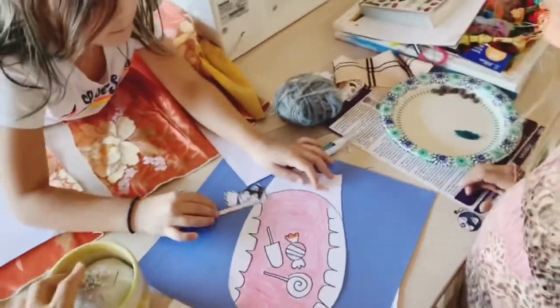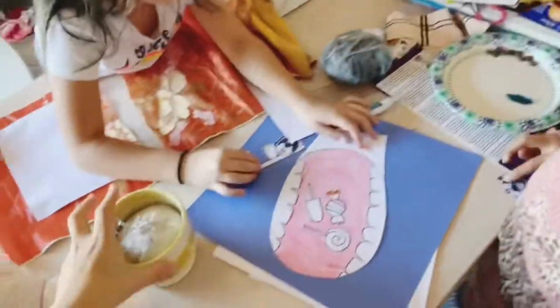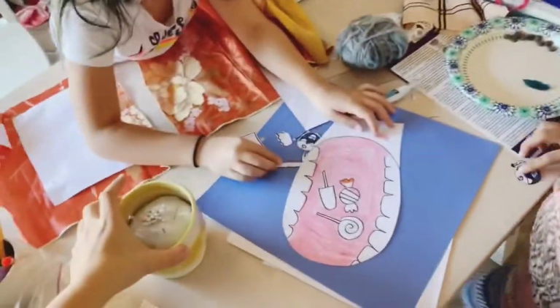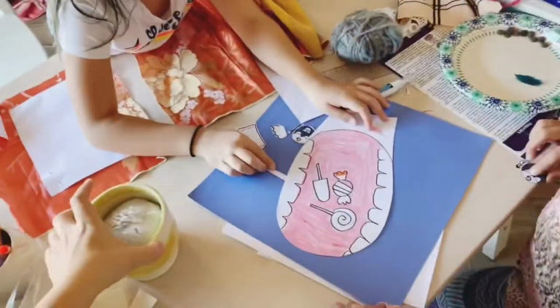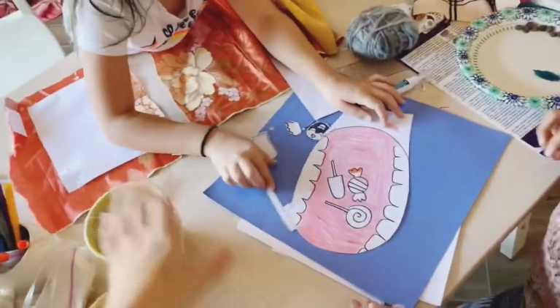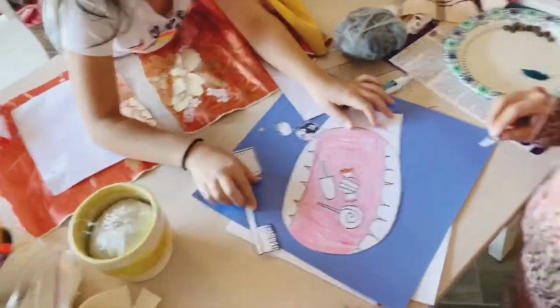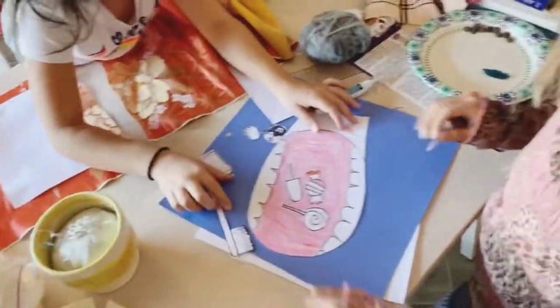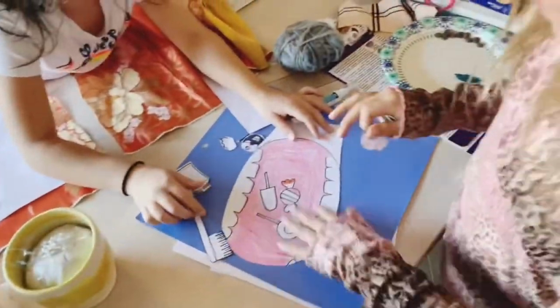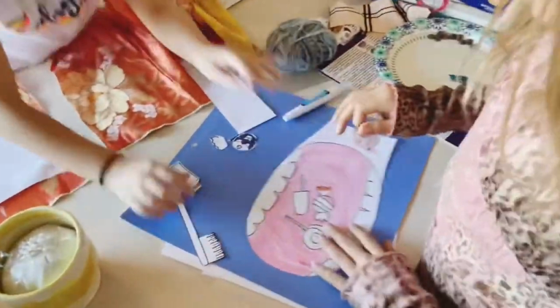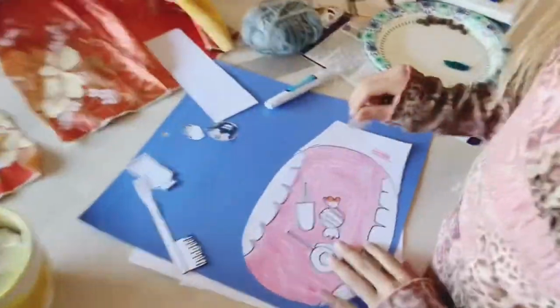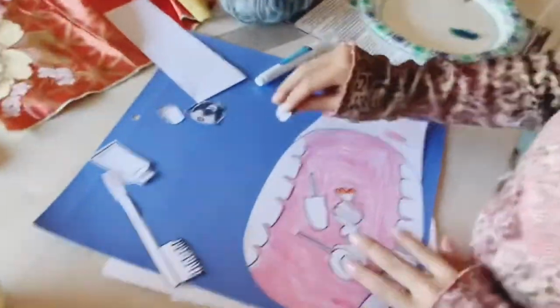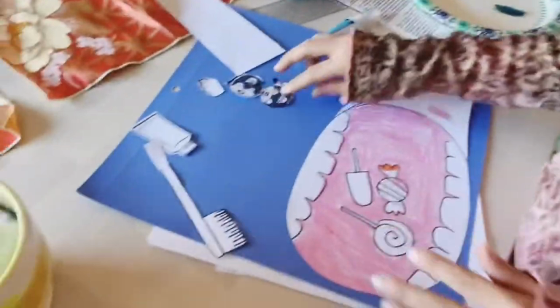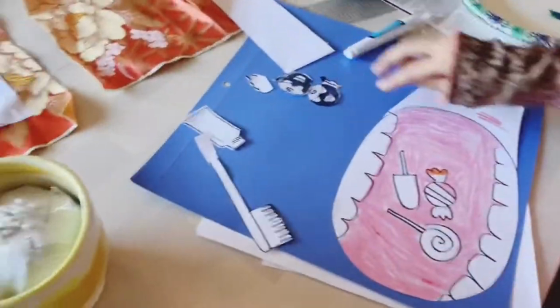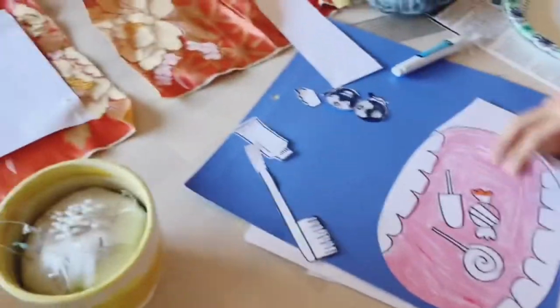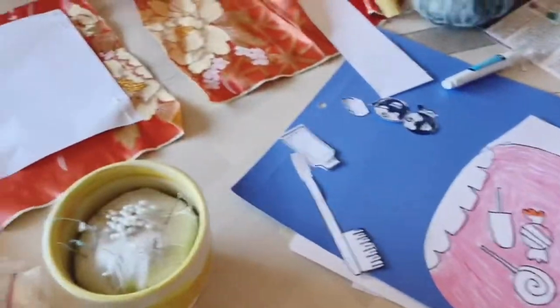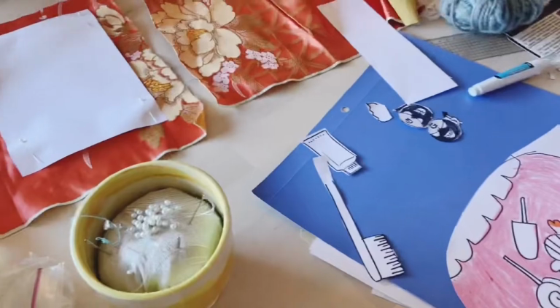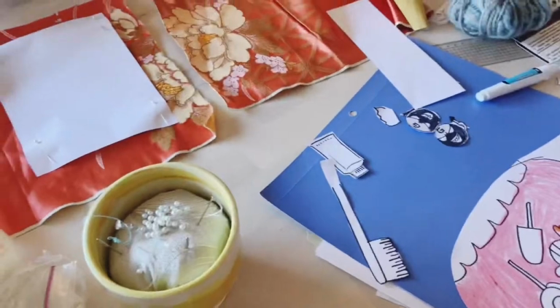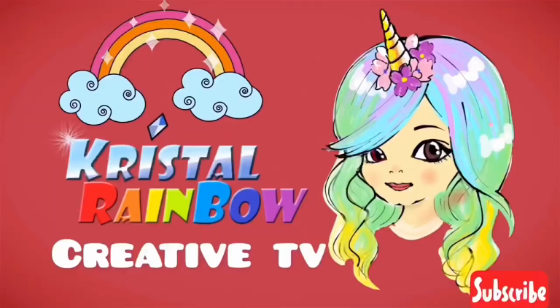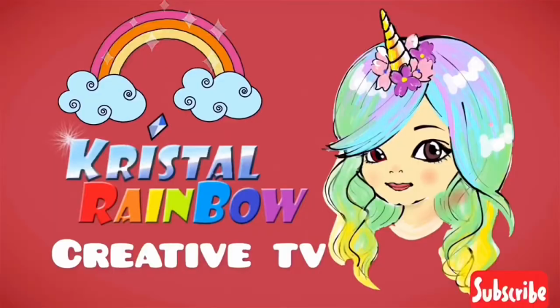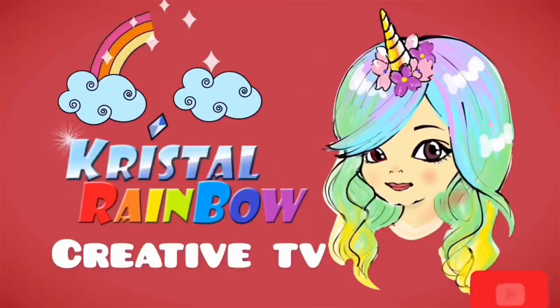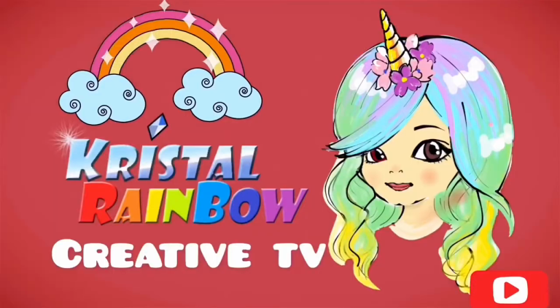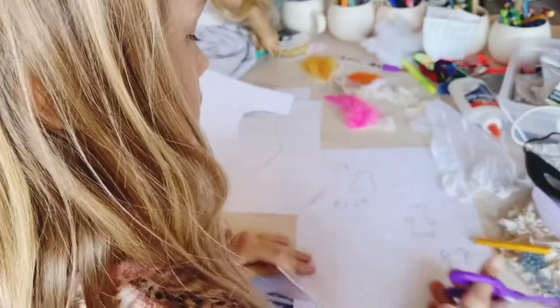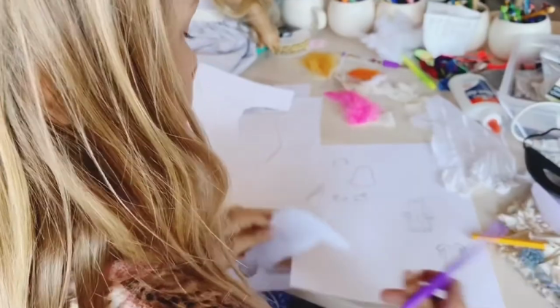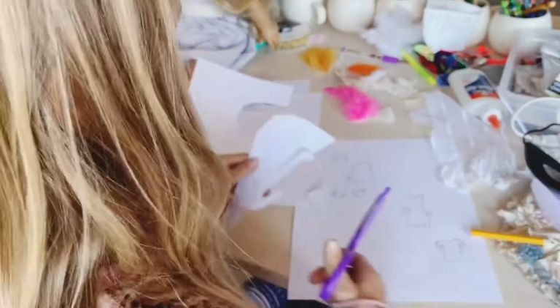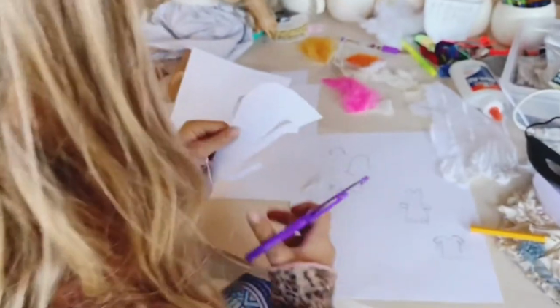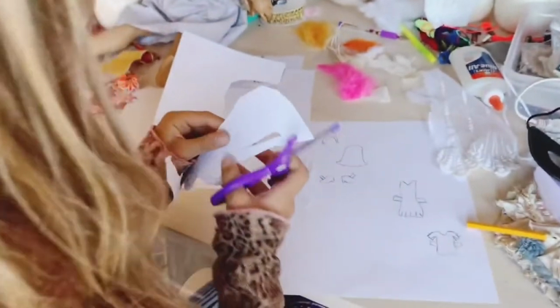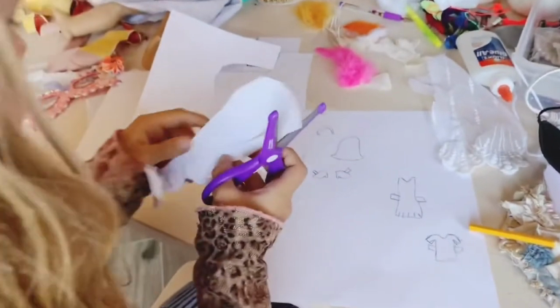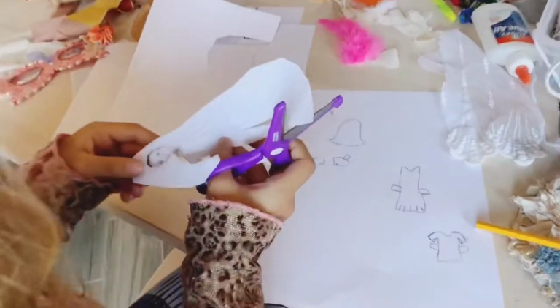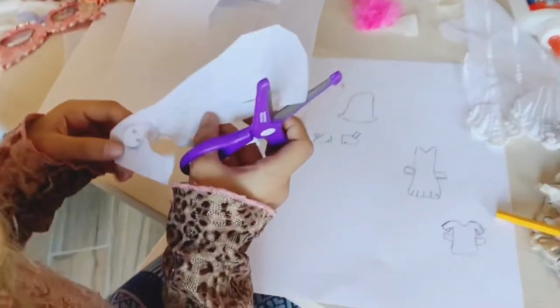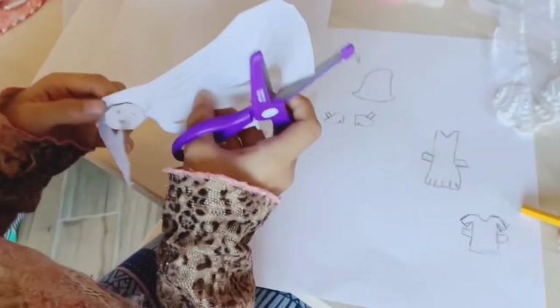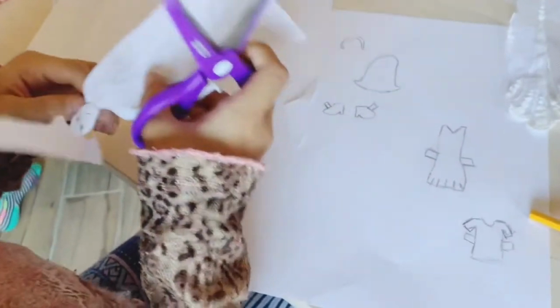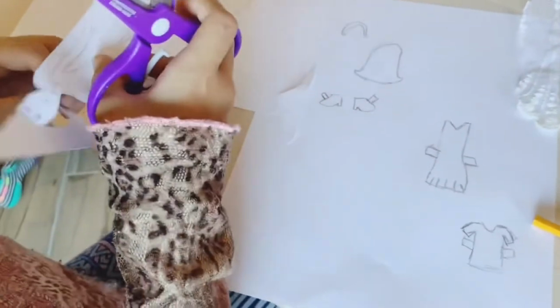Hey girls! What if we make some paper dolls?! Look how cute!